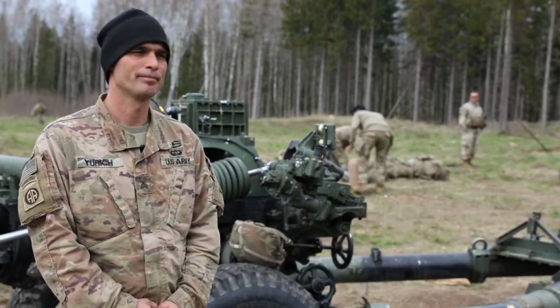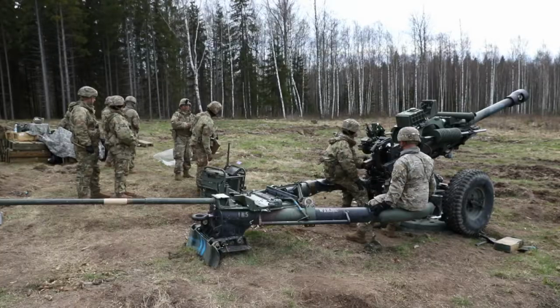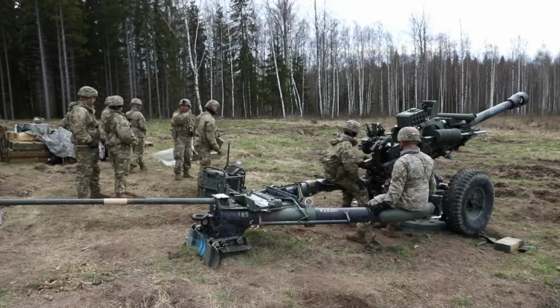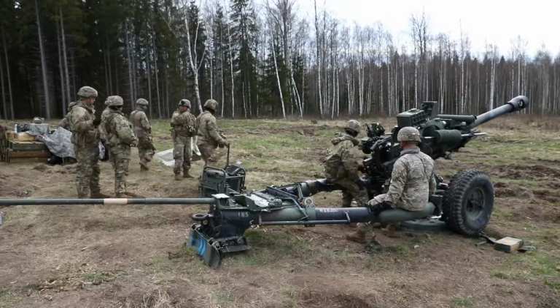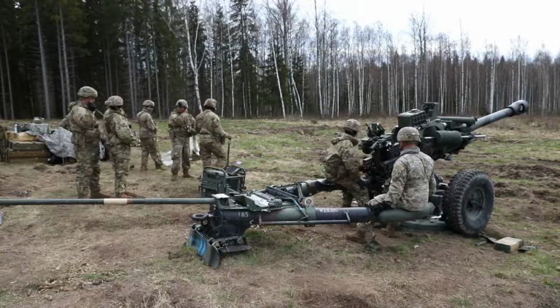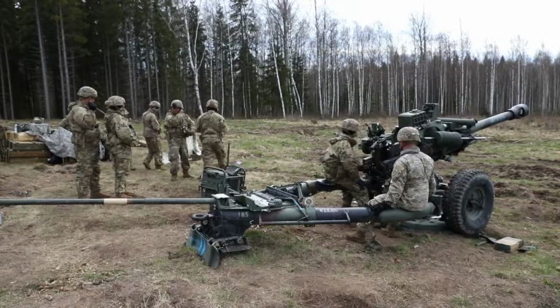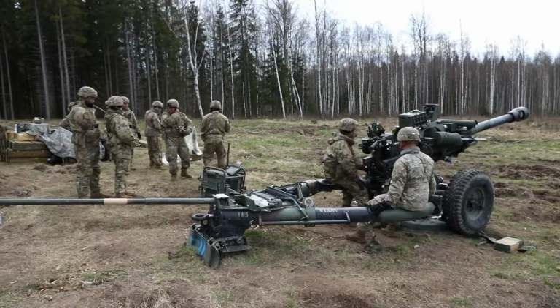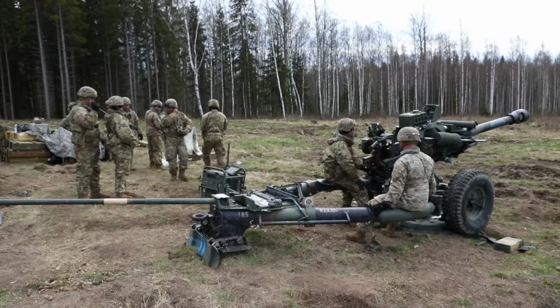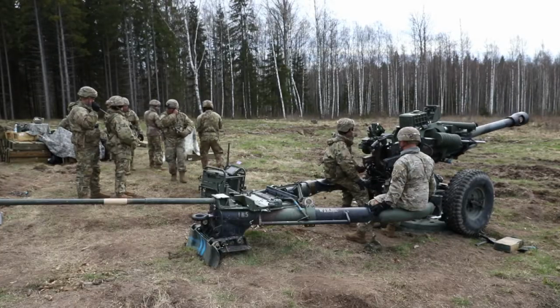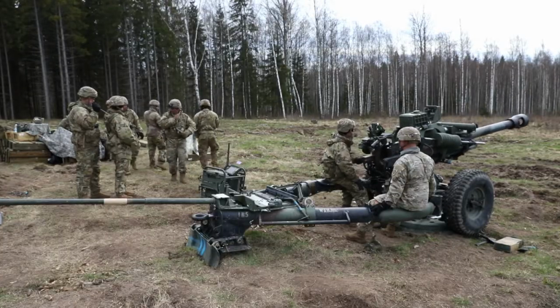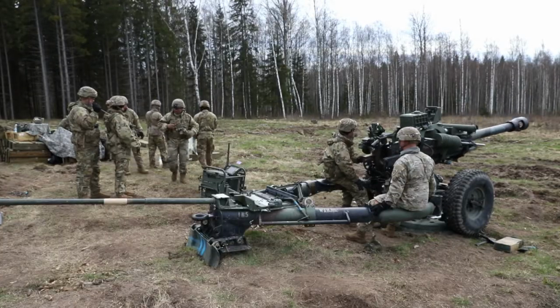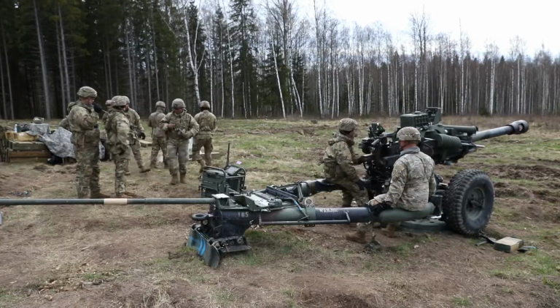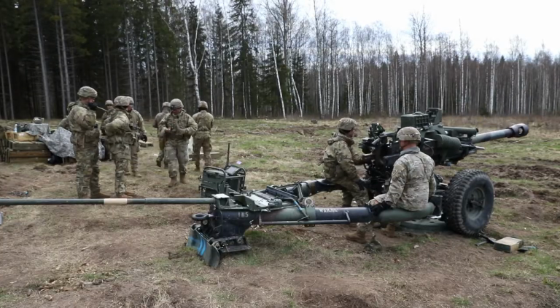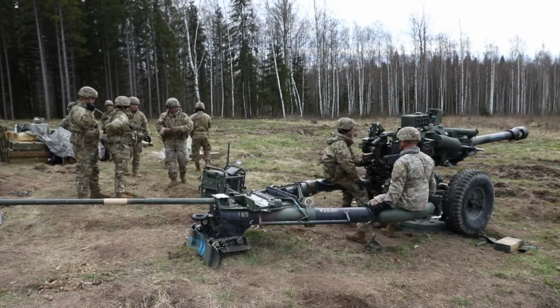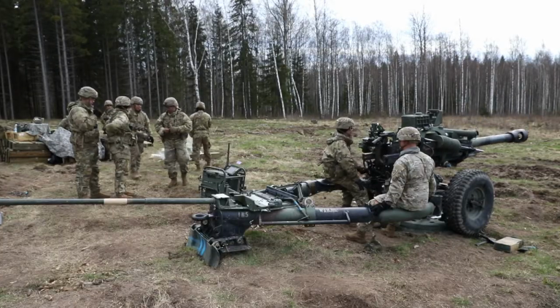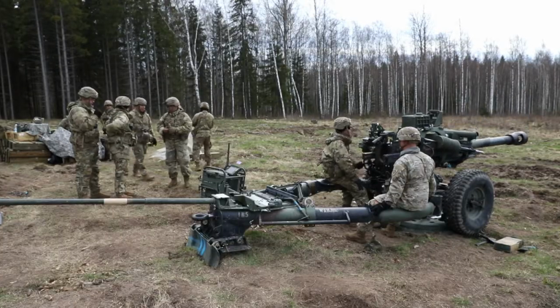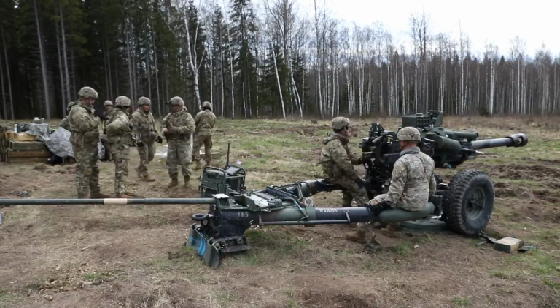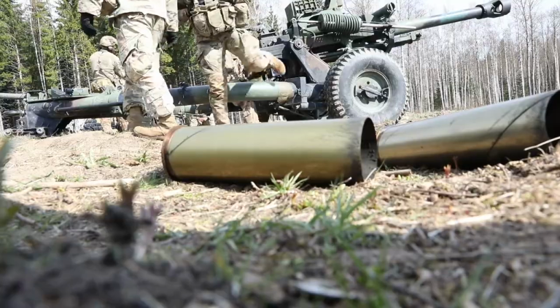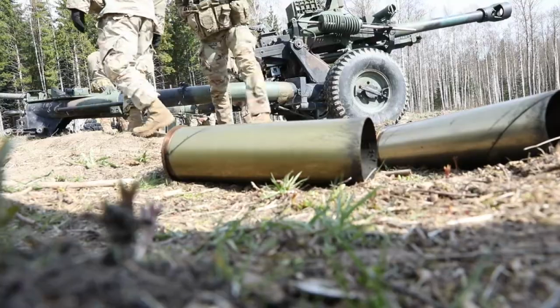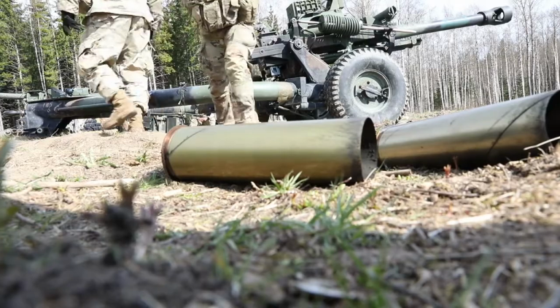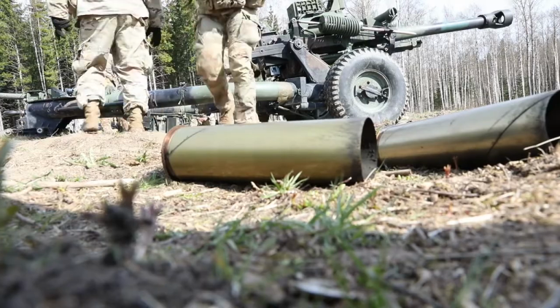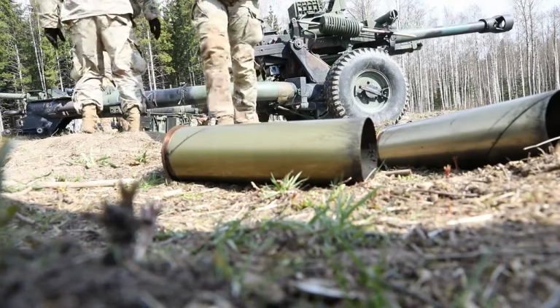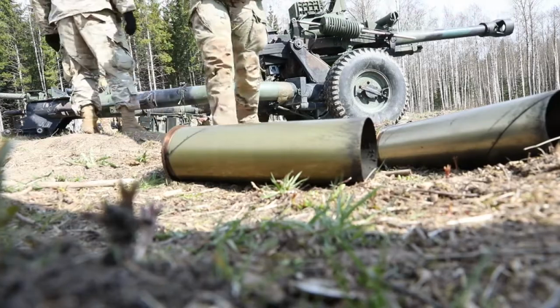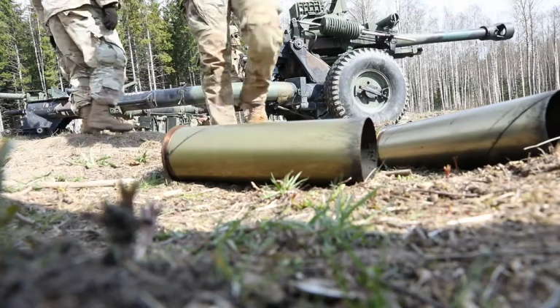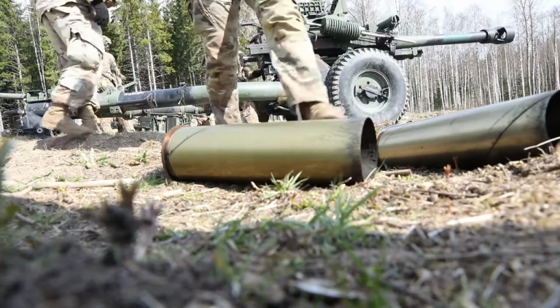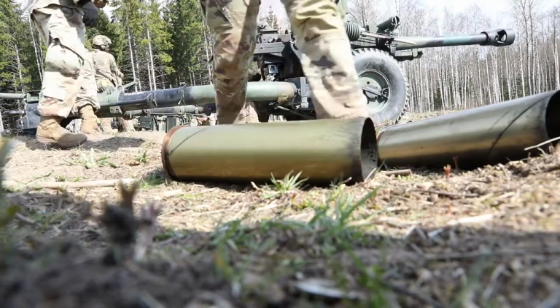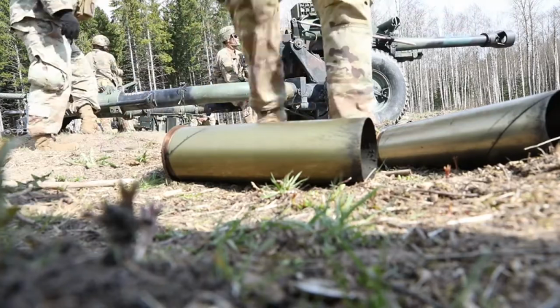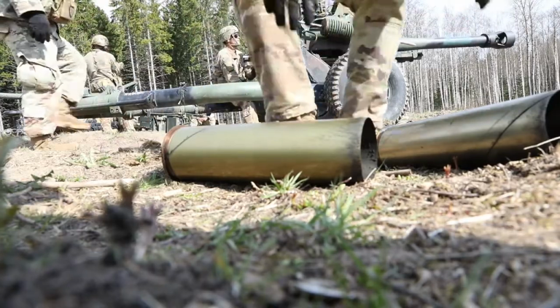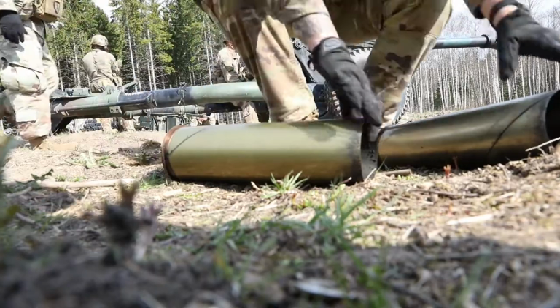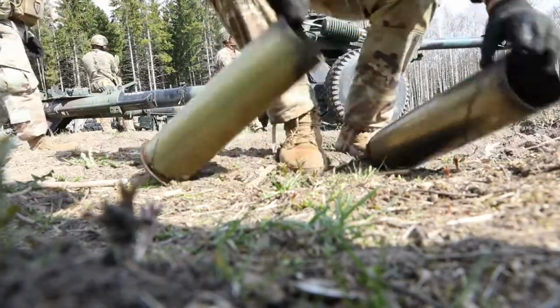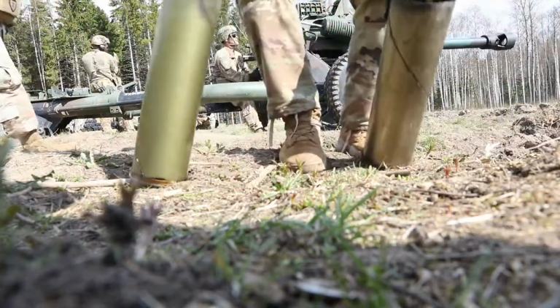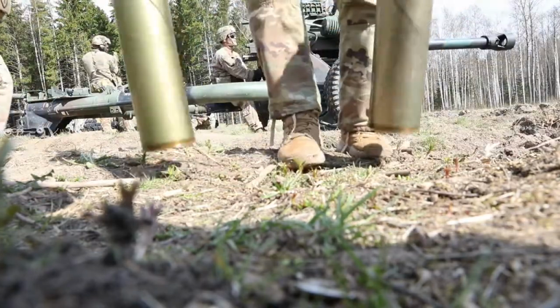There's nothing like feeling a shock wave go through your body when you send one of those rounds downrange. It's a very loud boom, and it's like something you've never experienced.